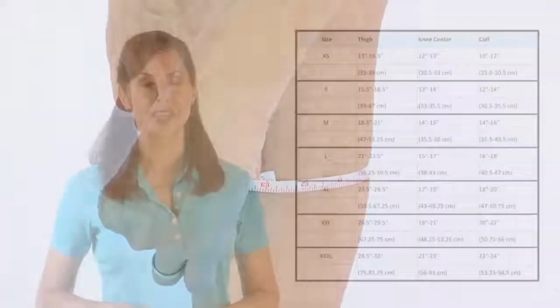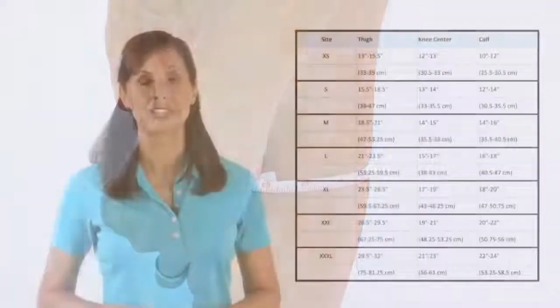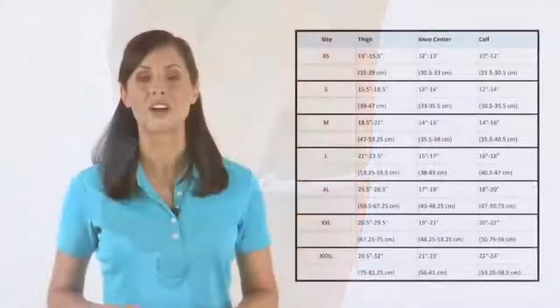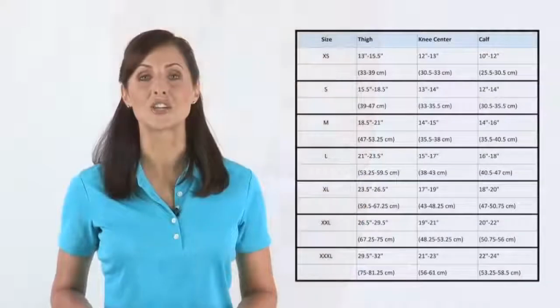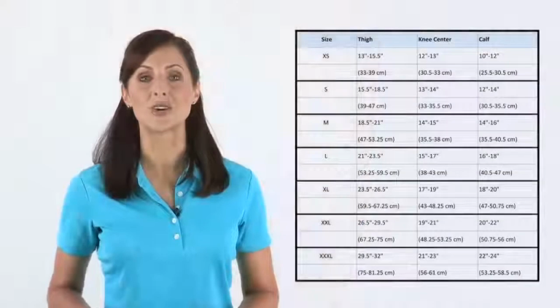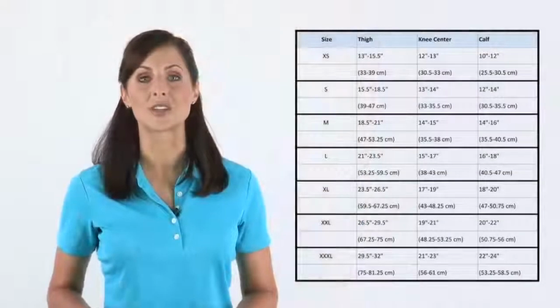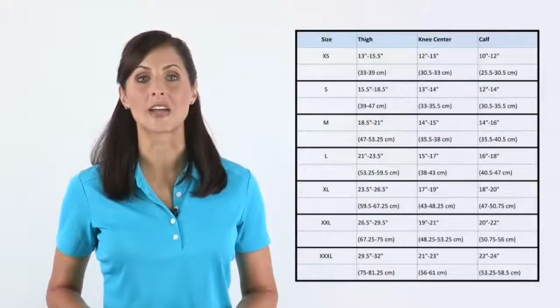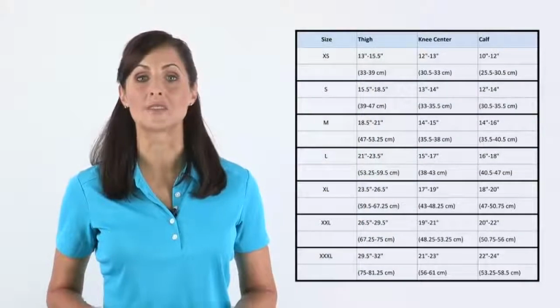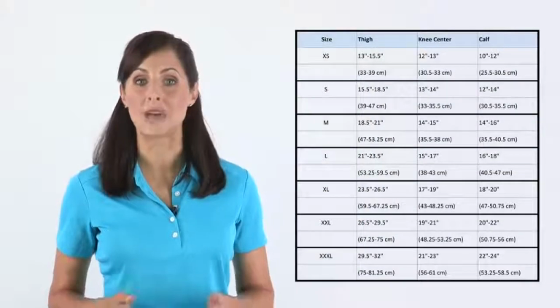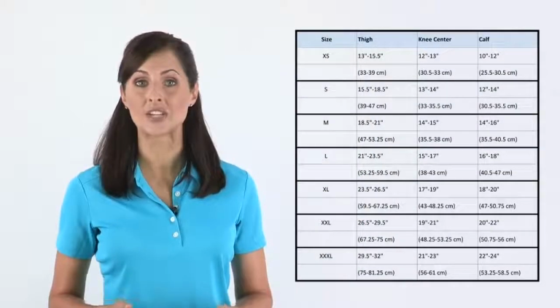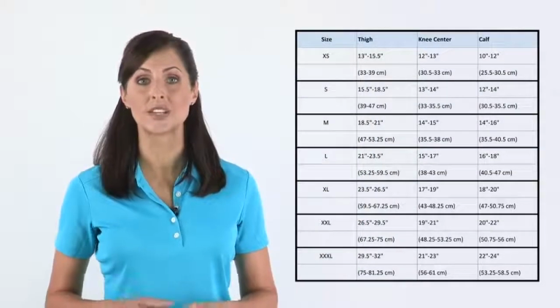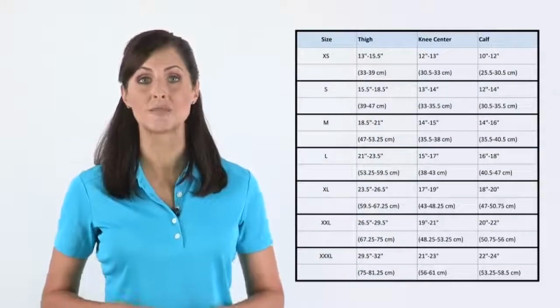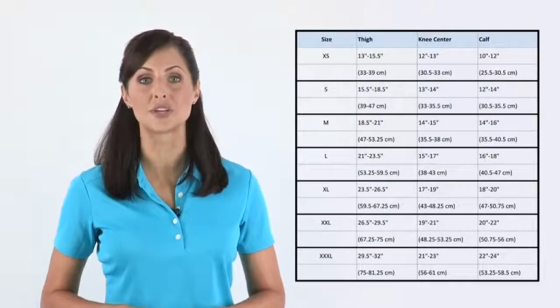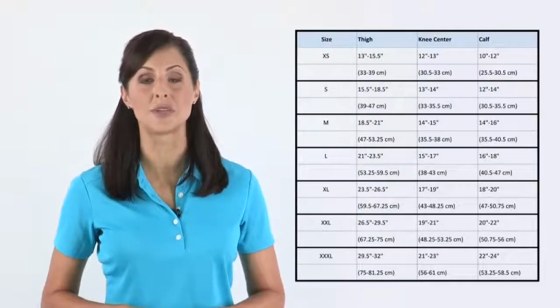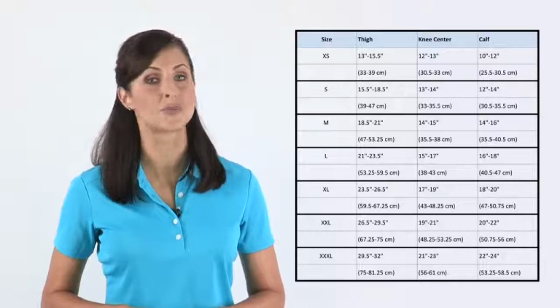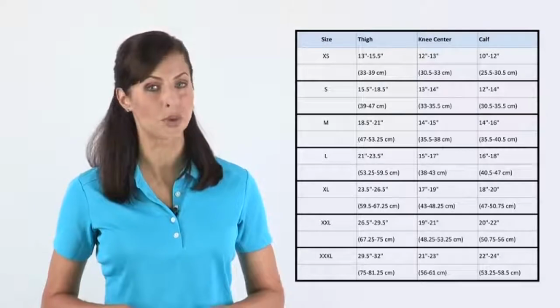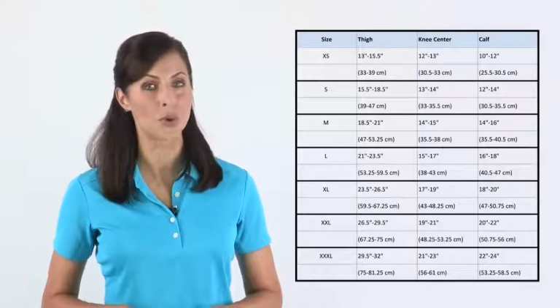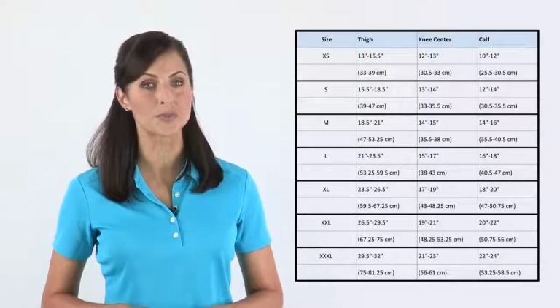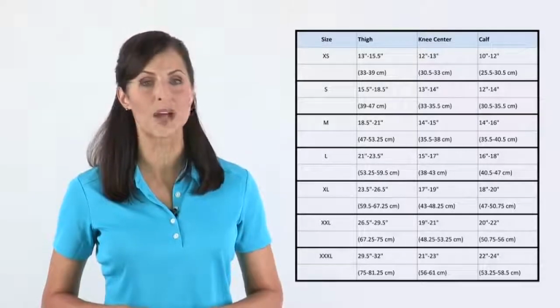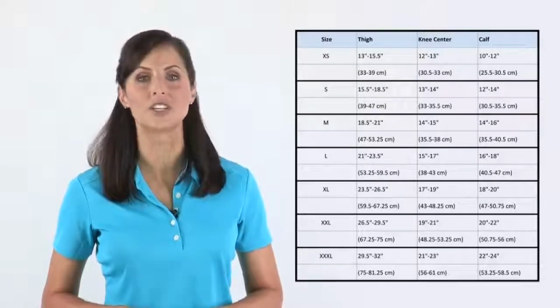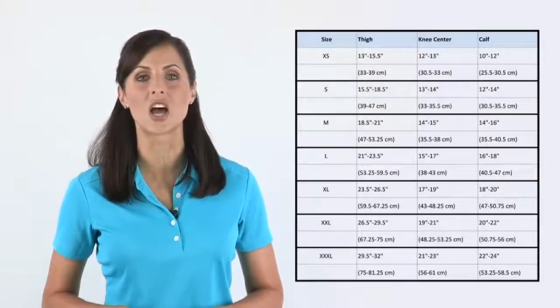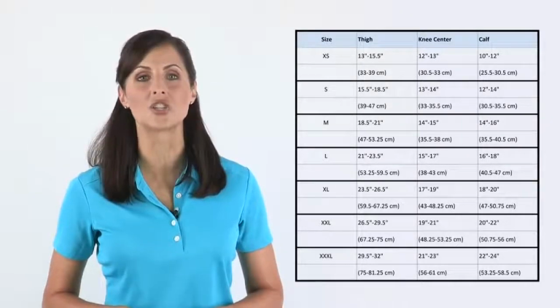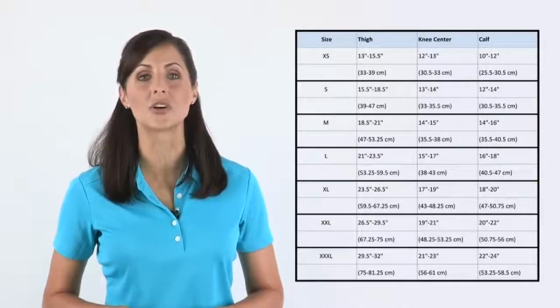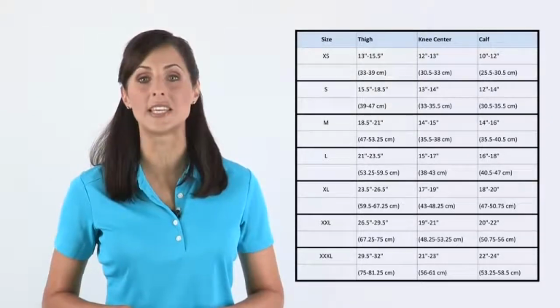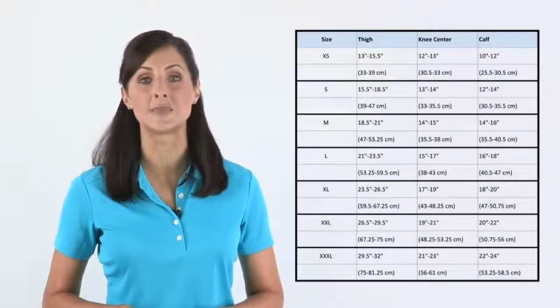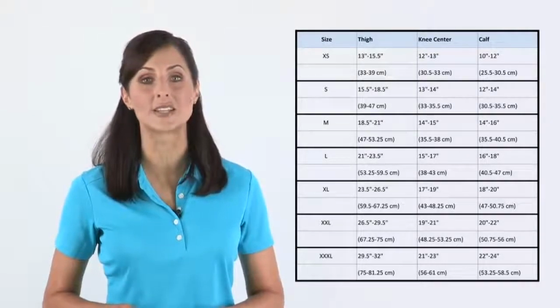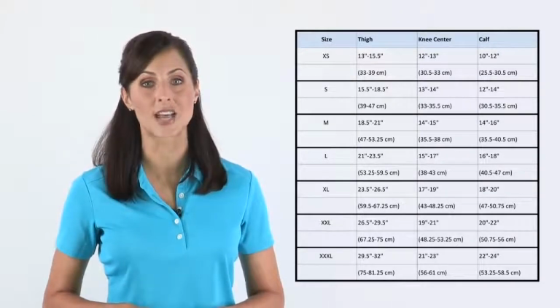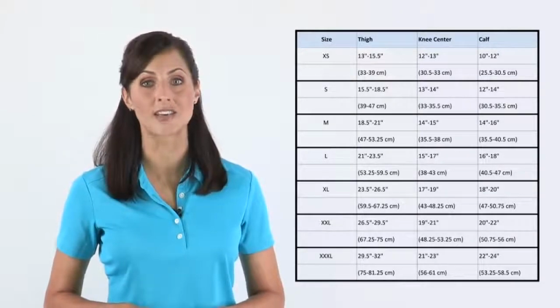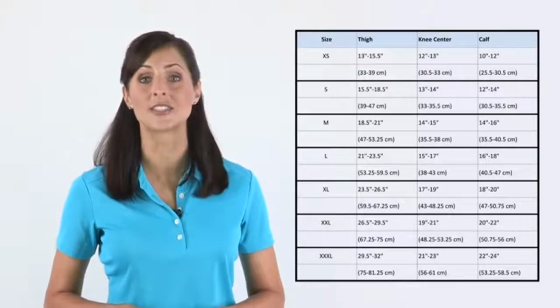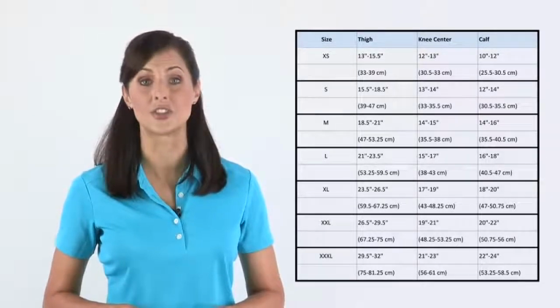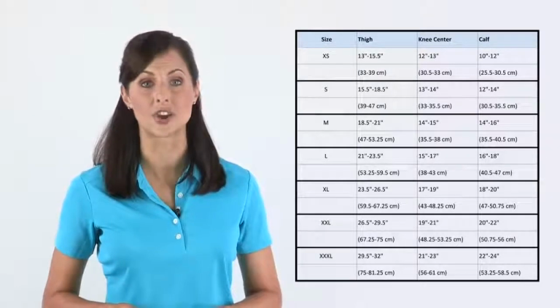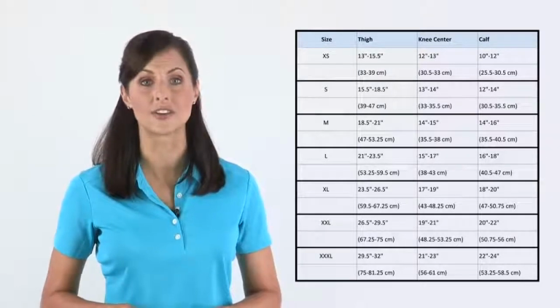To find your size, match these measurements with the corresponding DonJoy knee brace size in the chart.